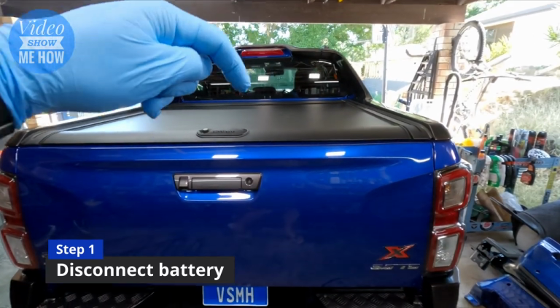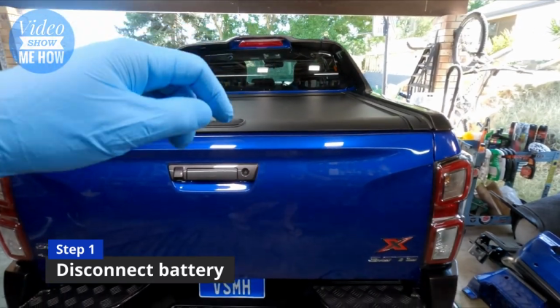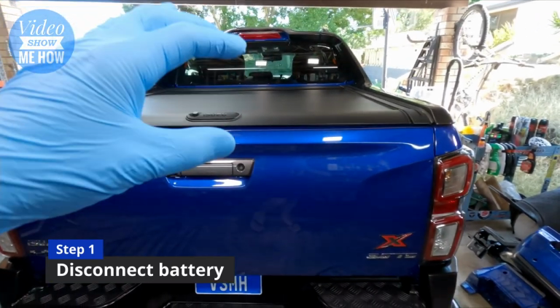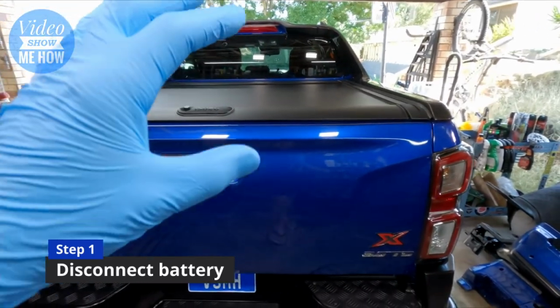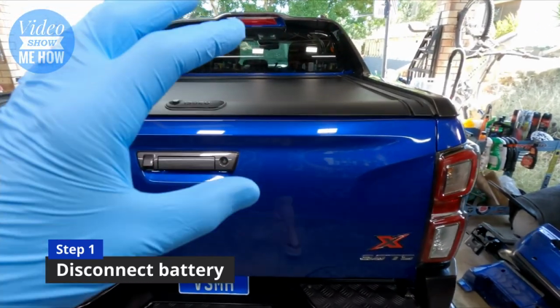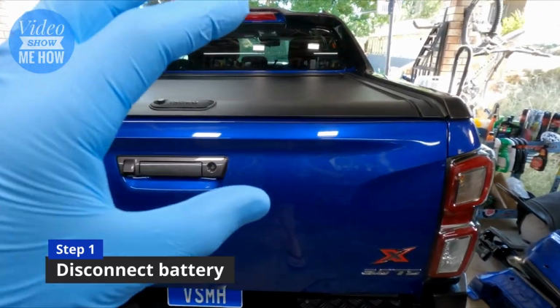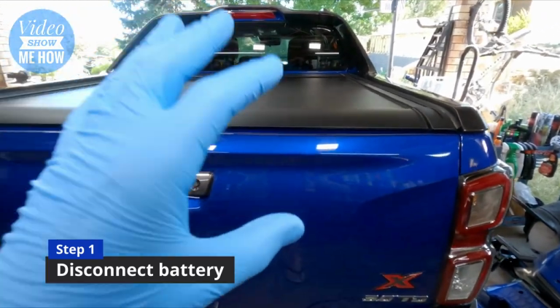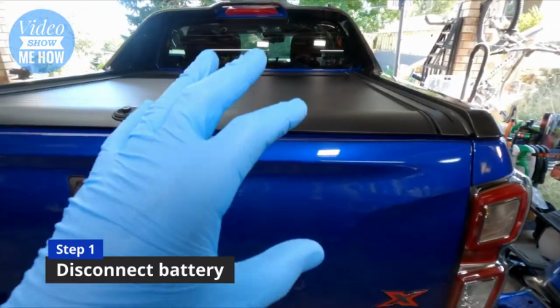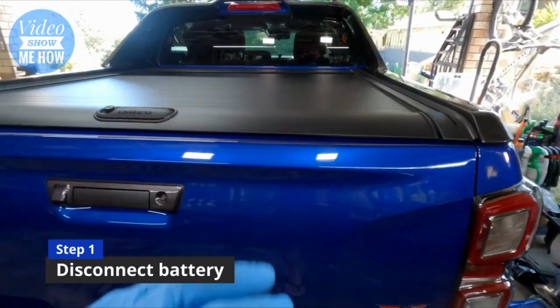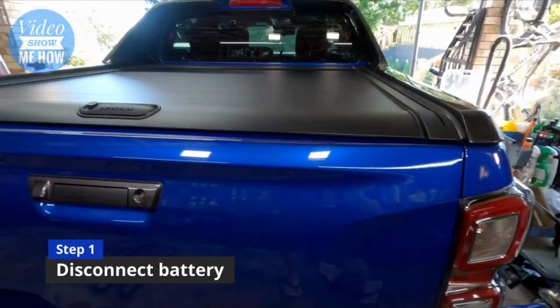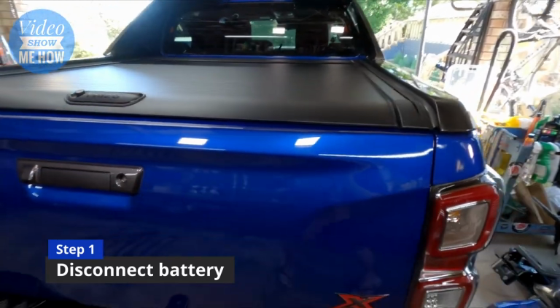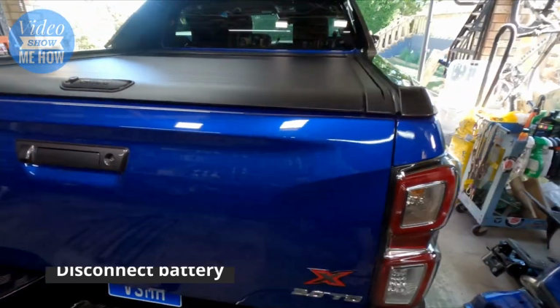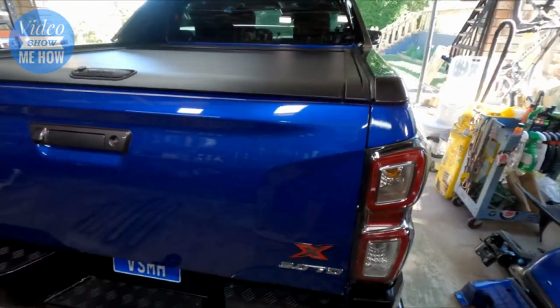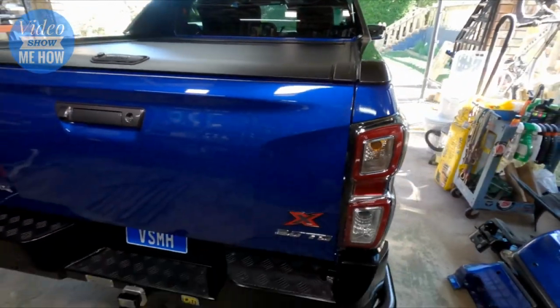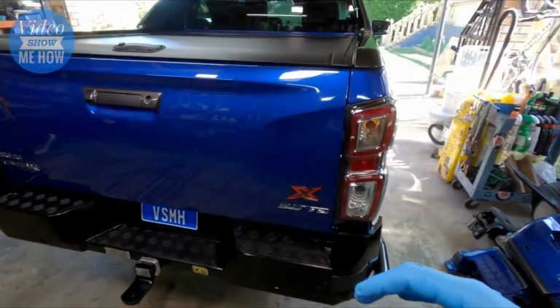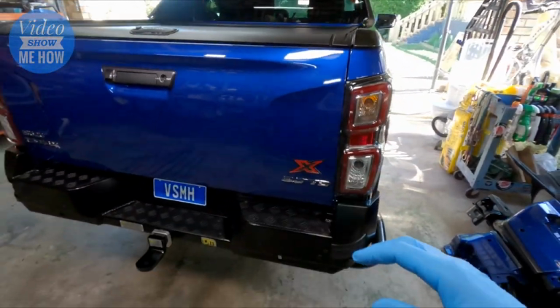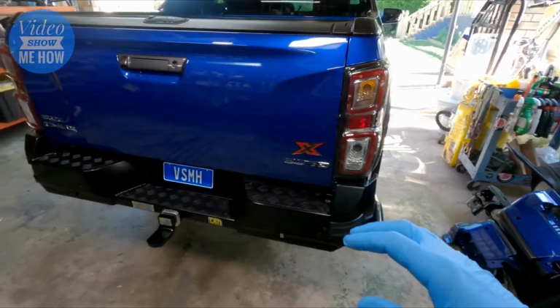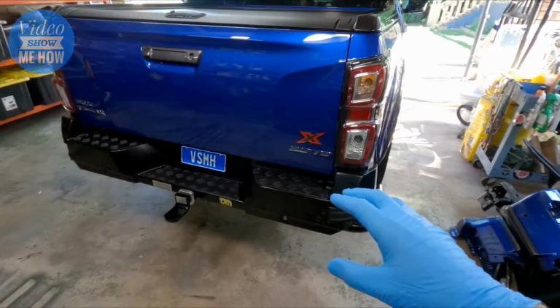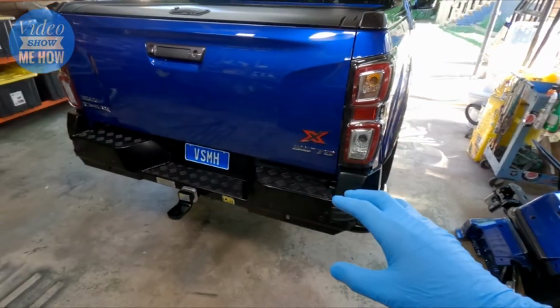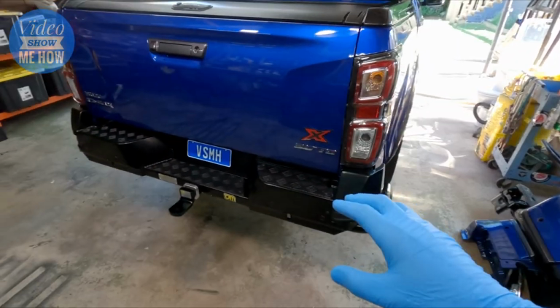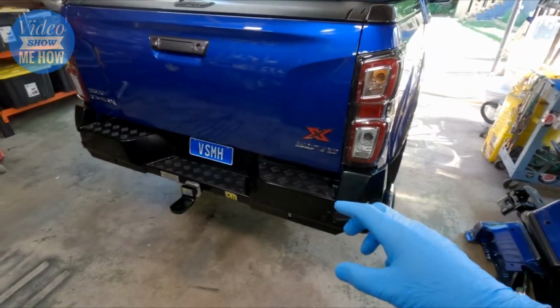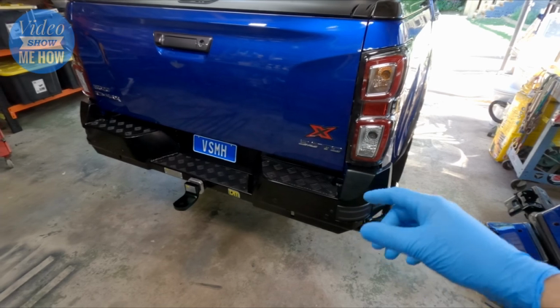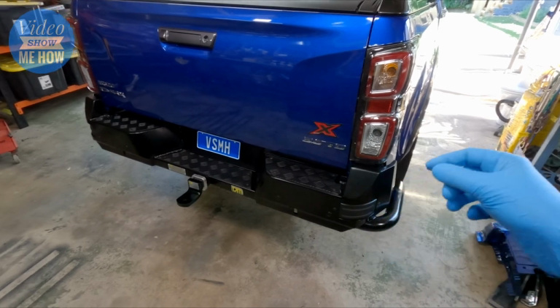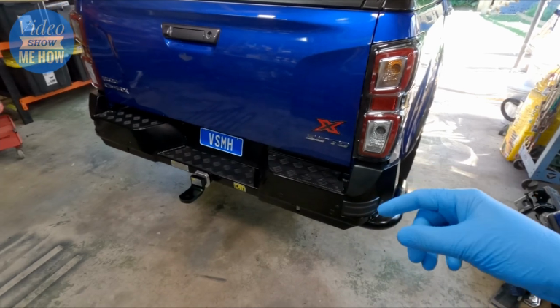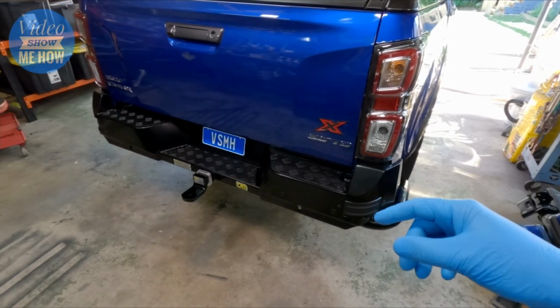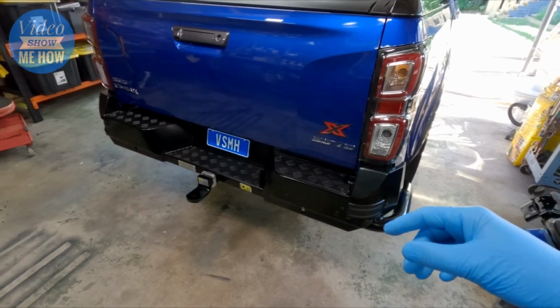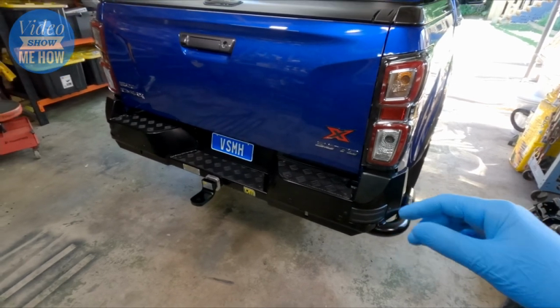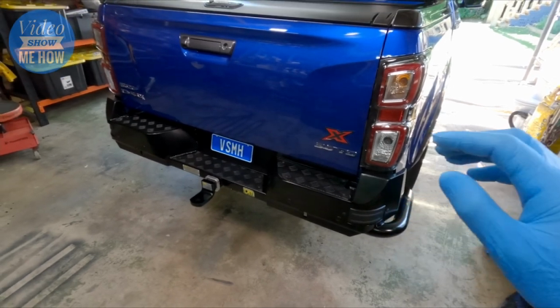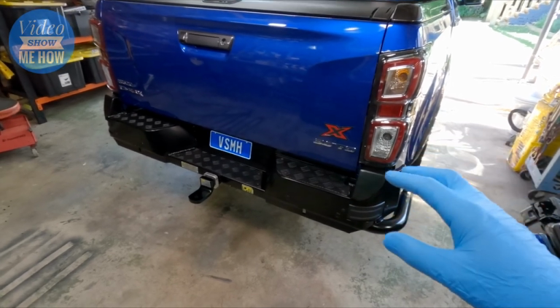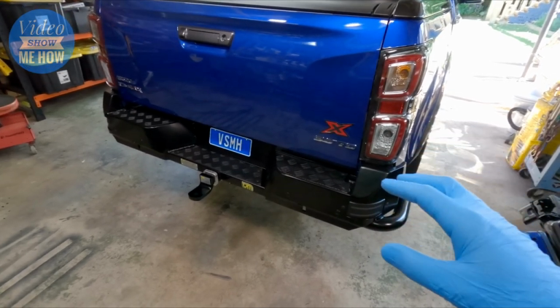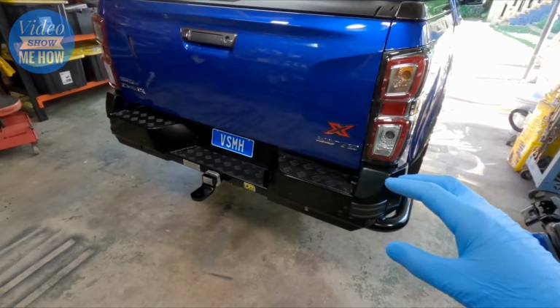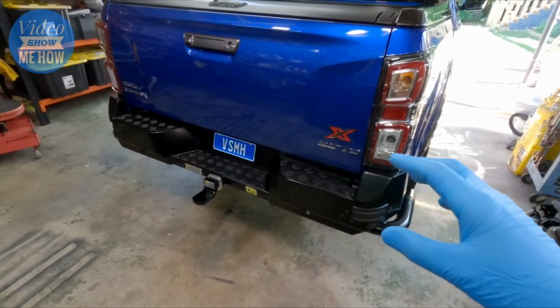Step one actually involves the front of the car, which is disconnecting your negative battery. It's always recommended when you're playing with electronics to do that.